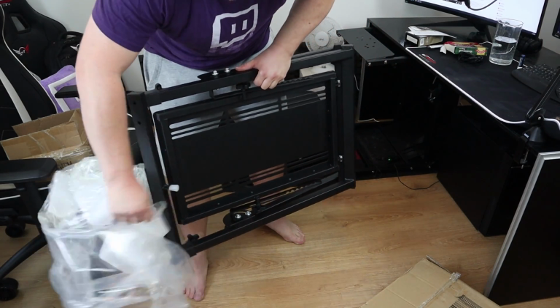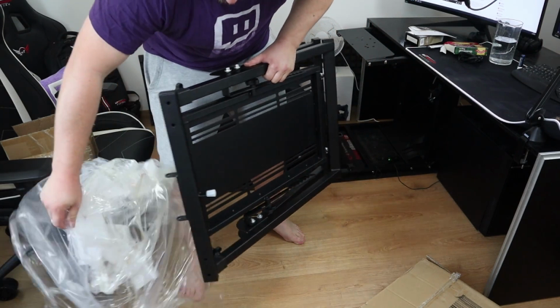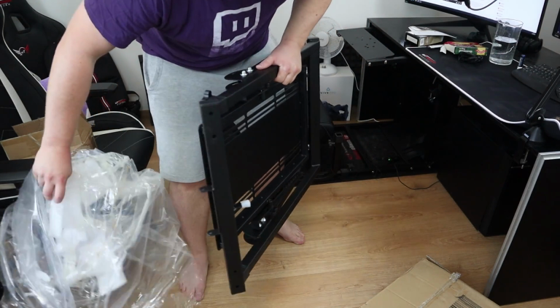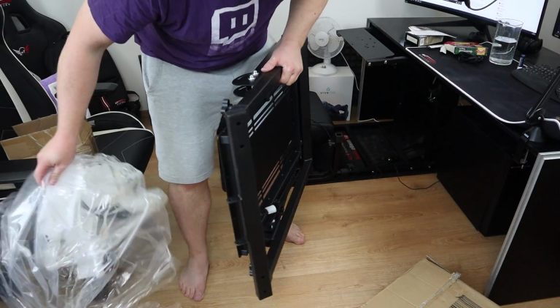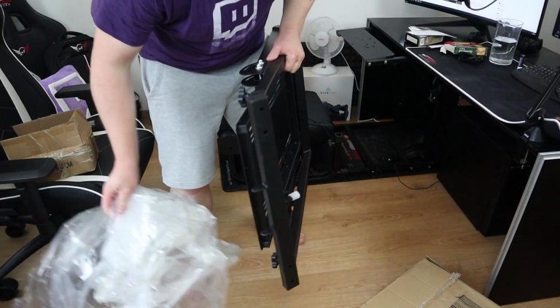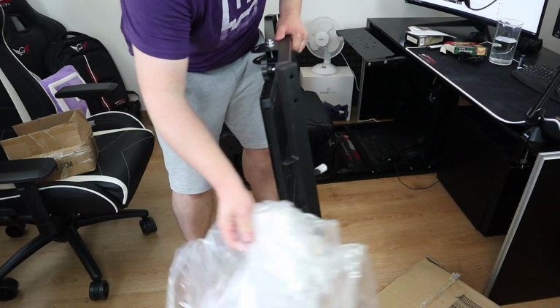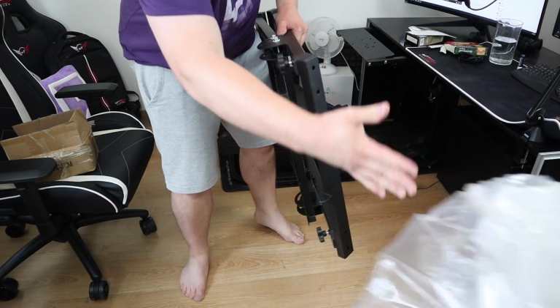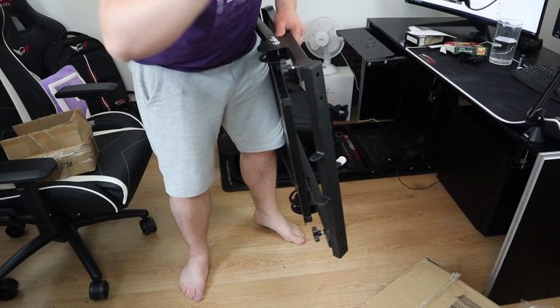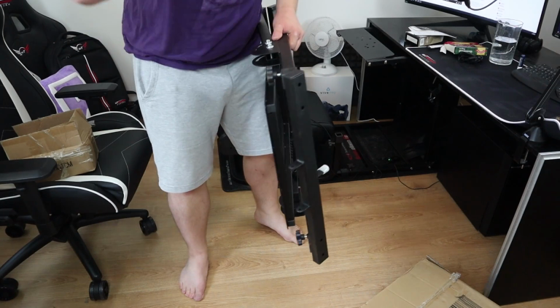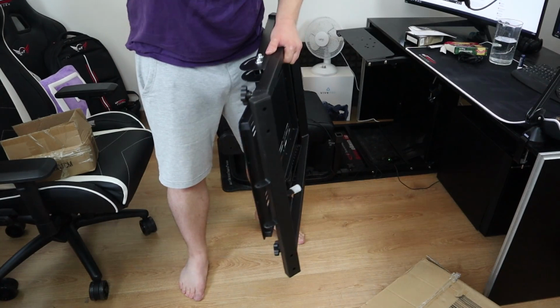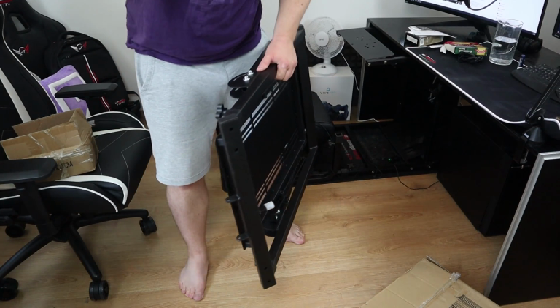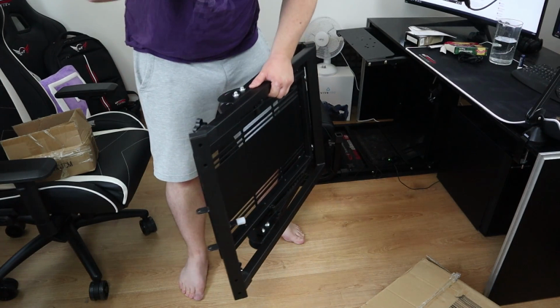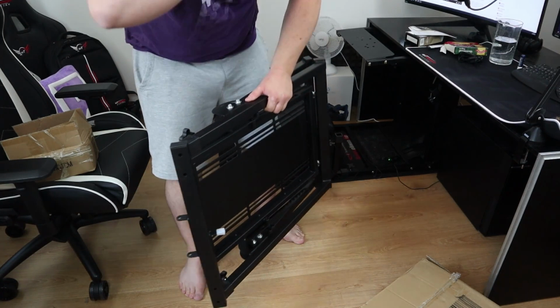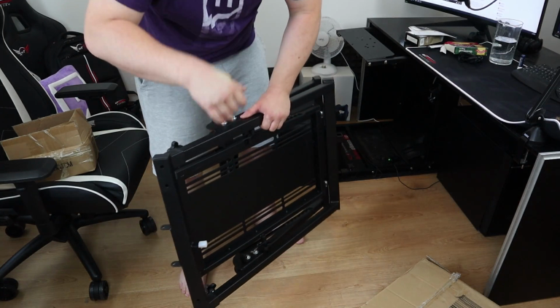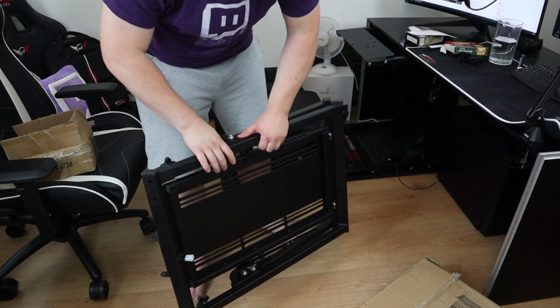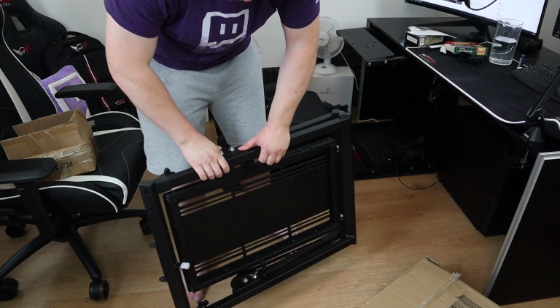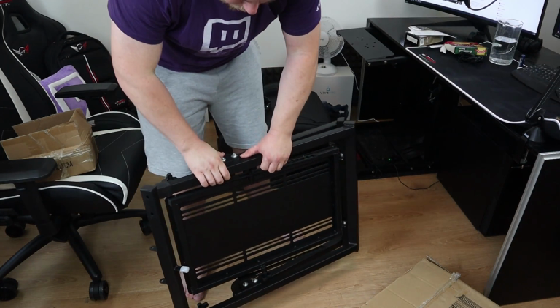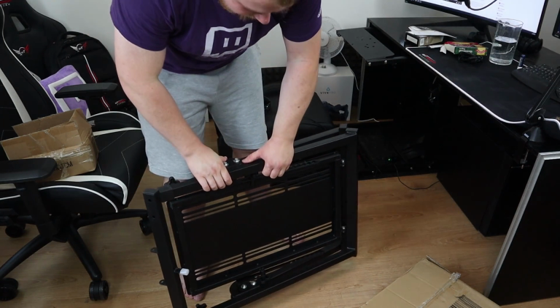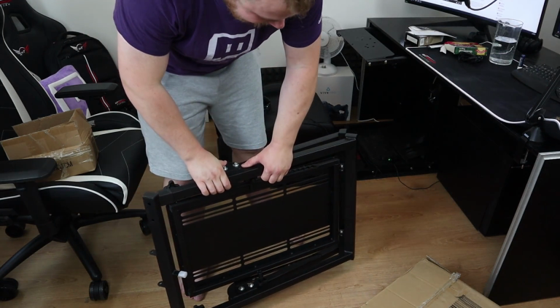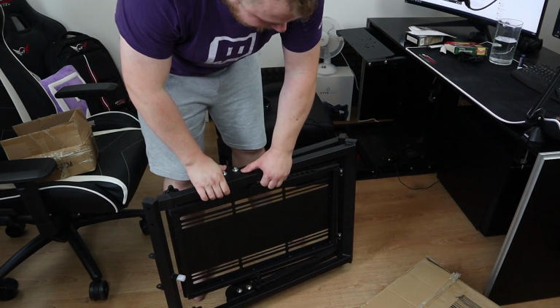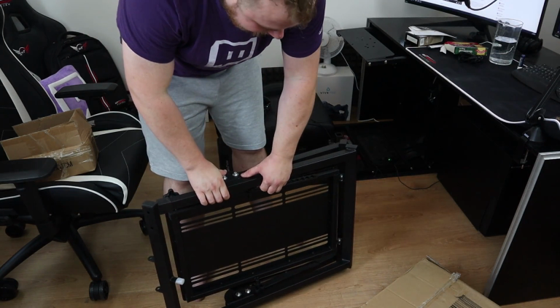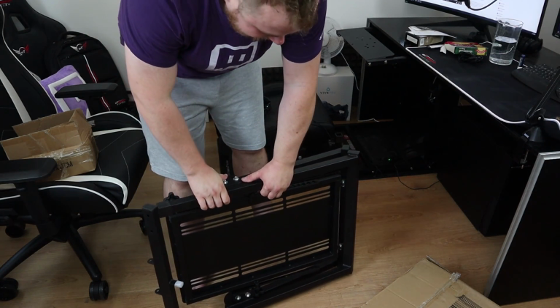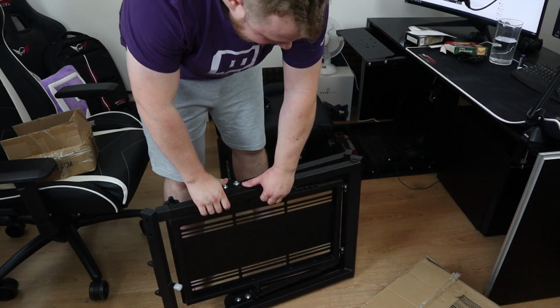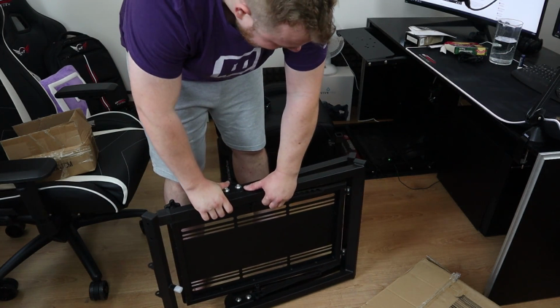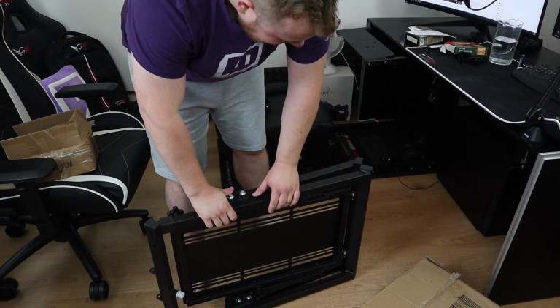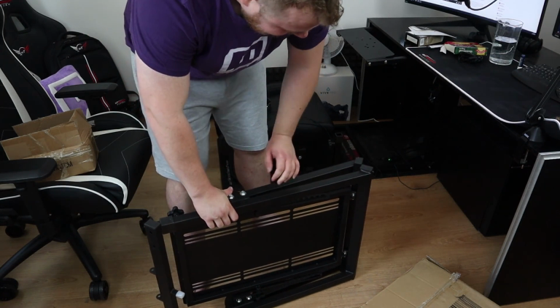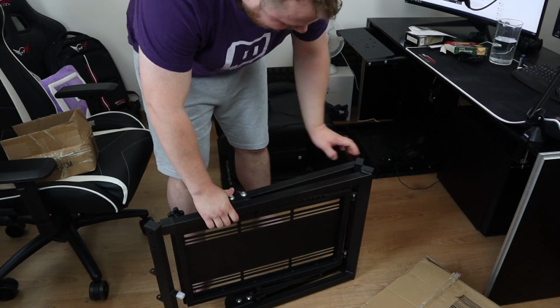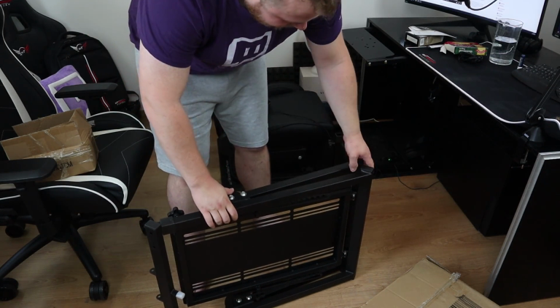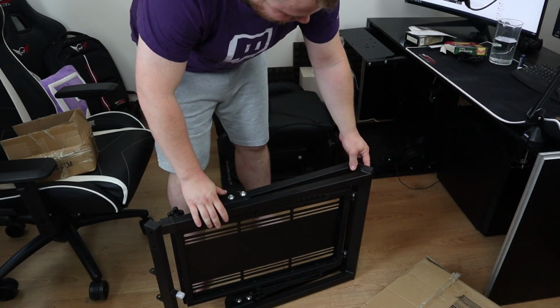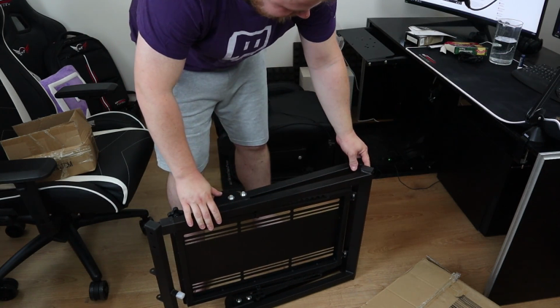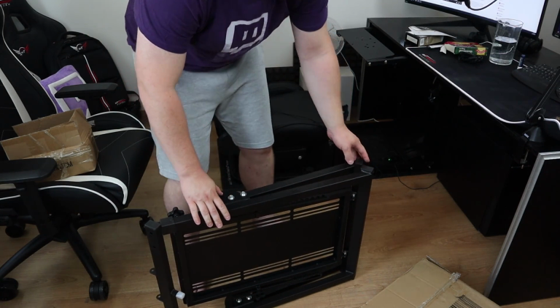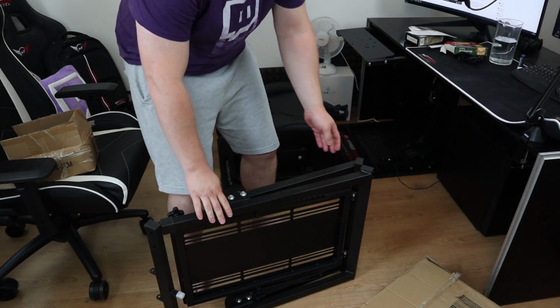Getting it out now - how not to lose the fingers!